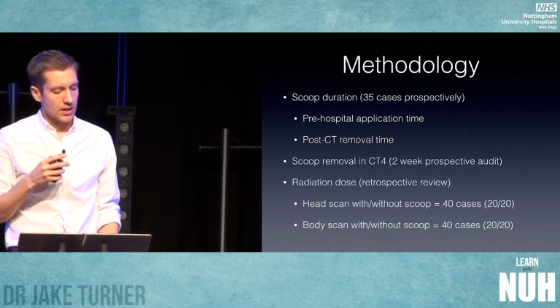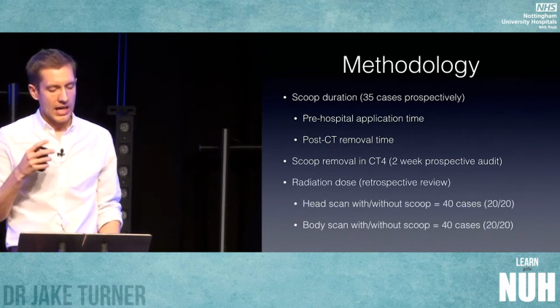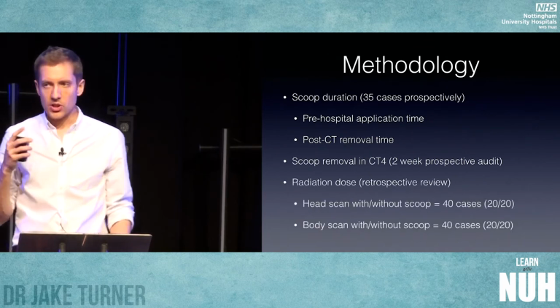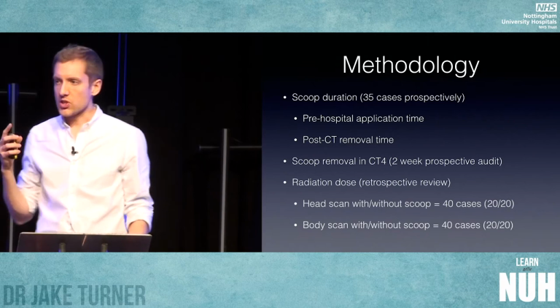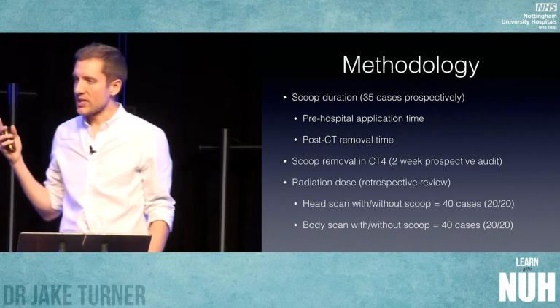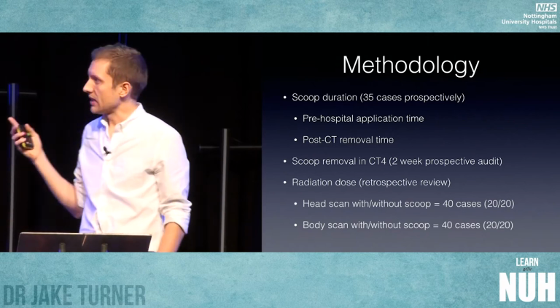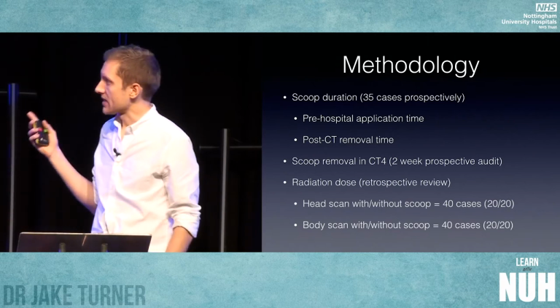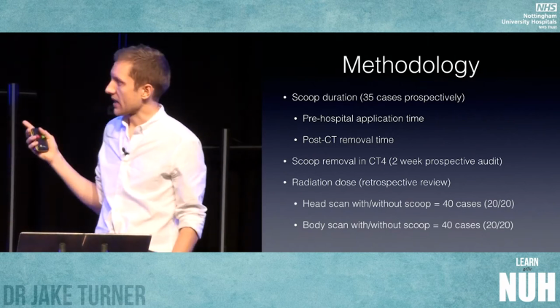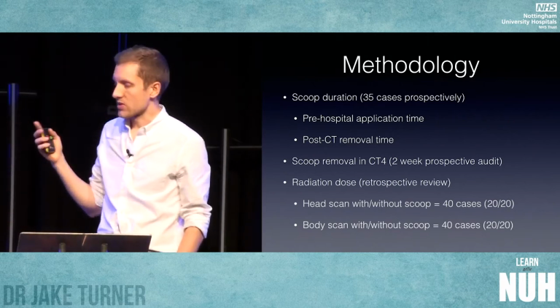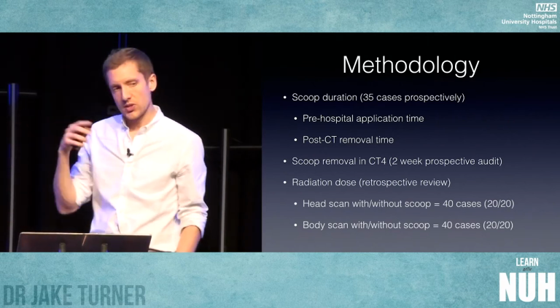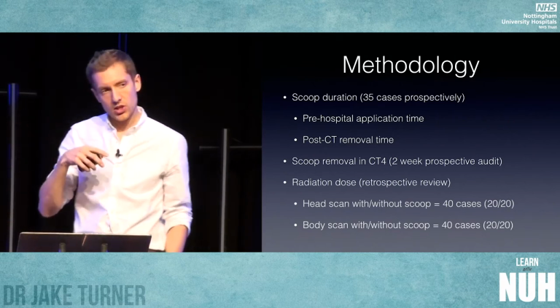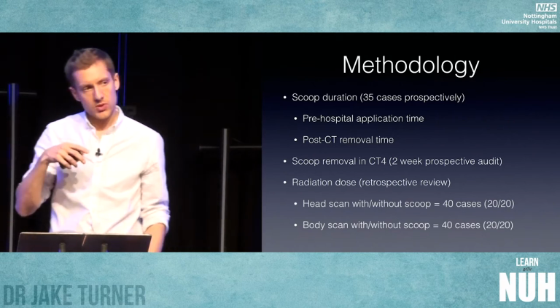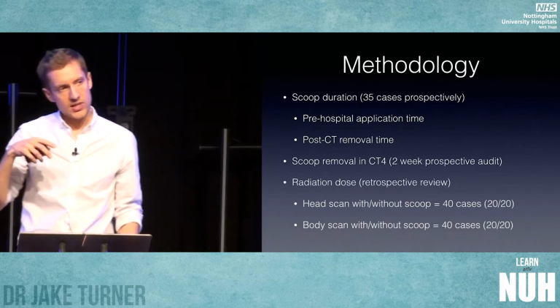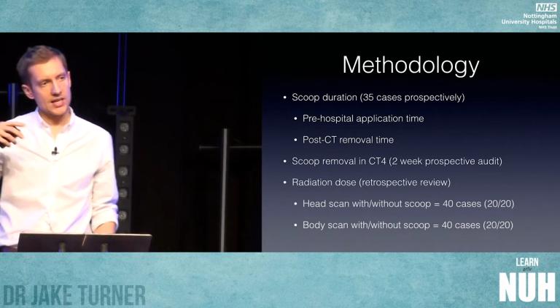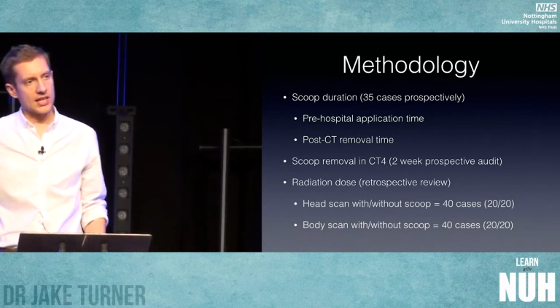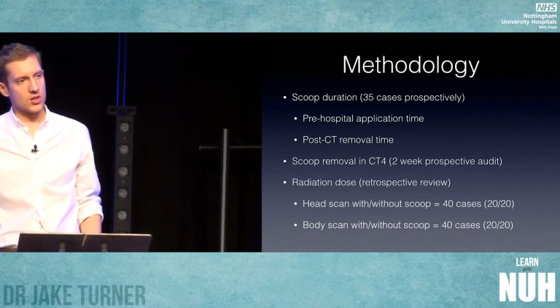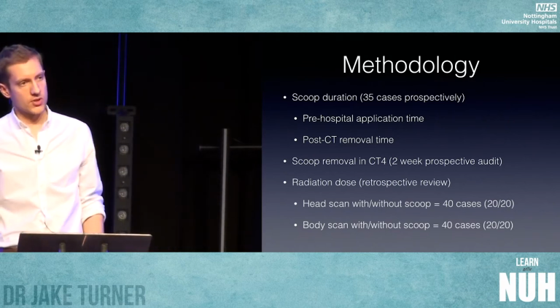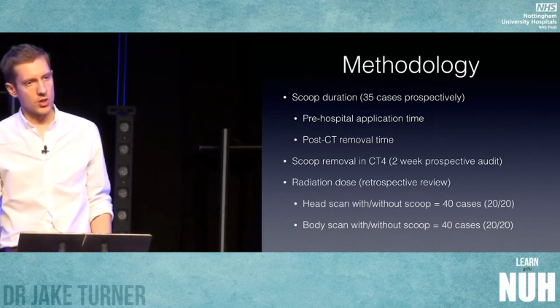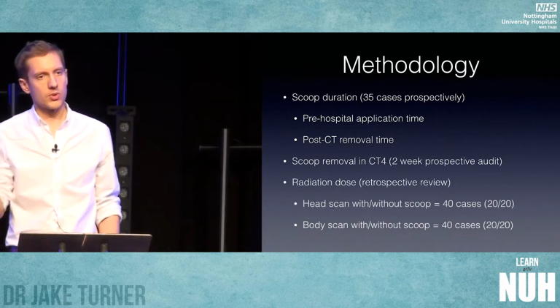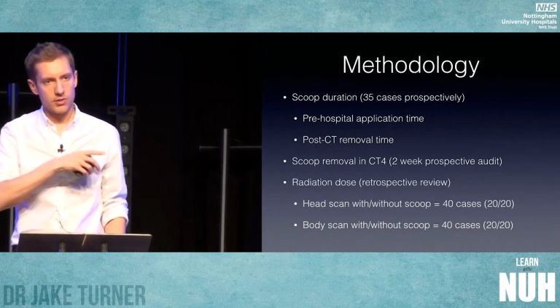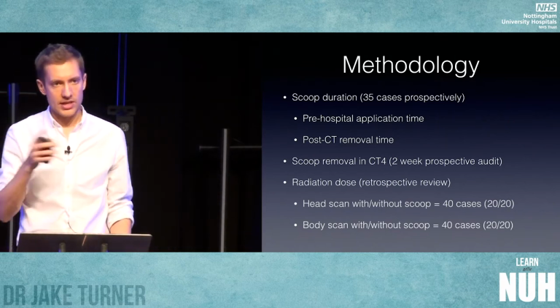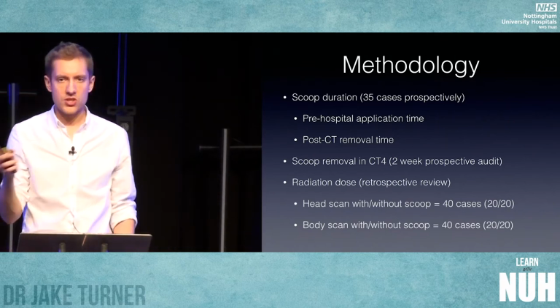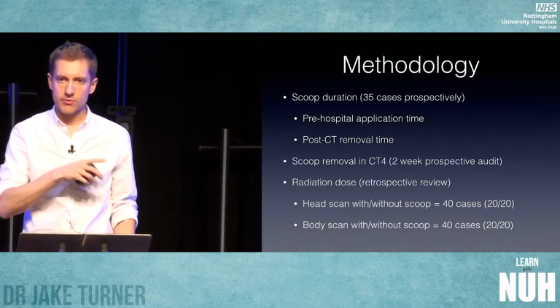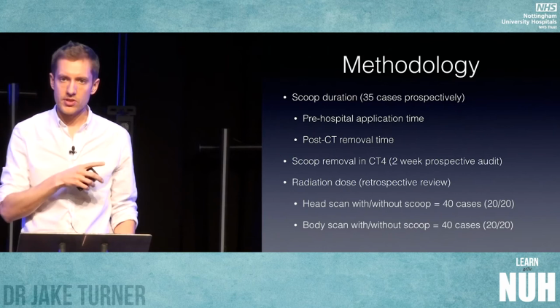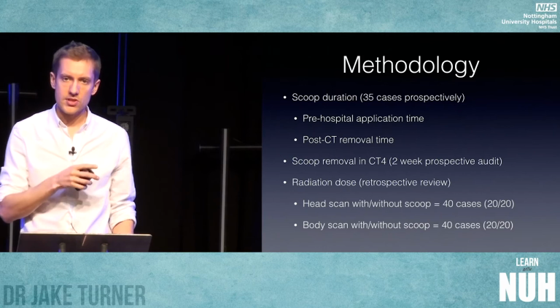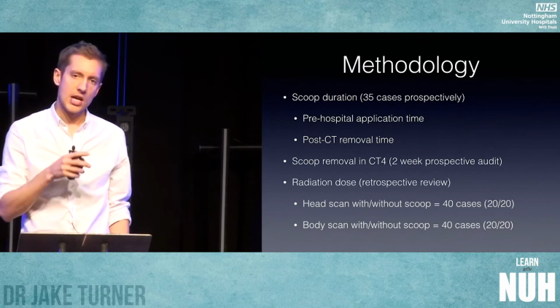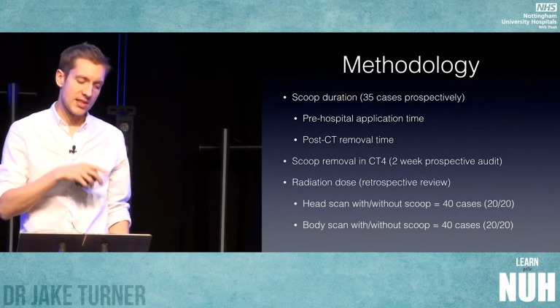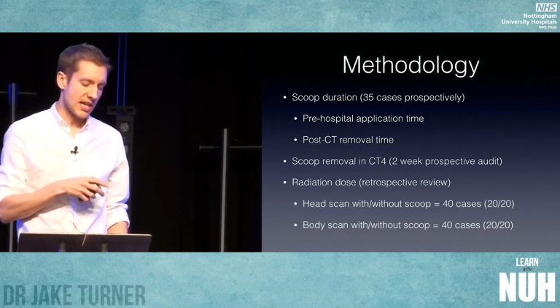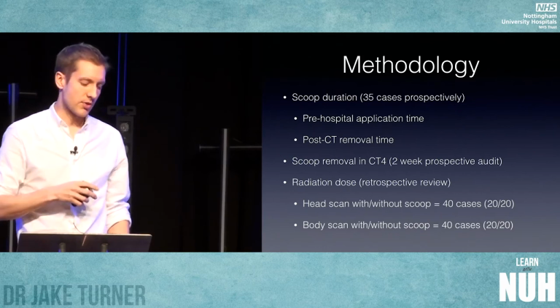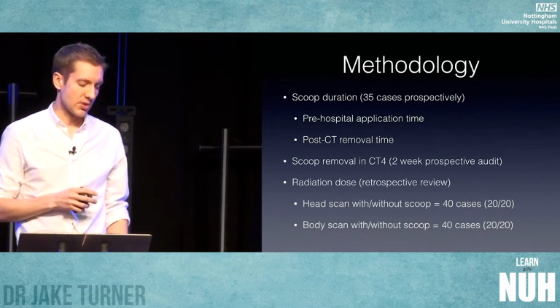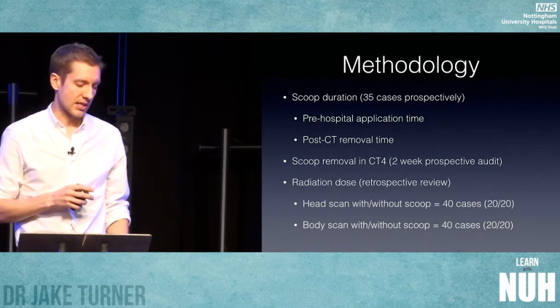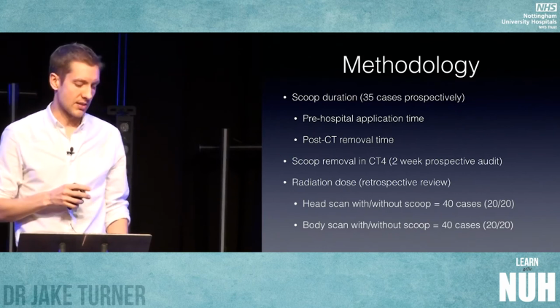We then looked at 20 head scans on a scoop and 20 head scans off a scoop to assess the radiation difference, and we did the same for the body scans.